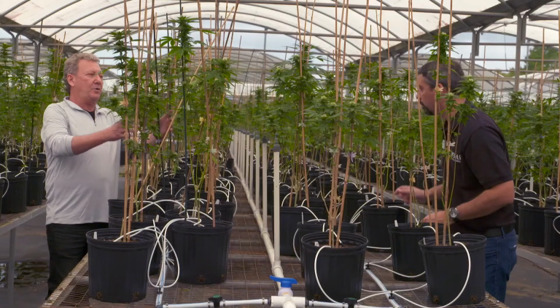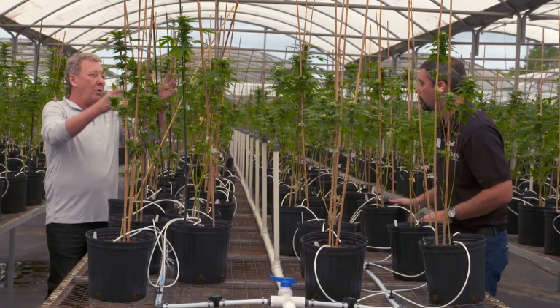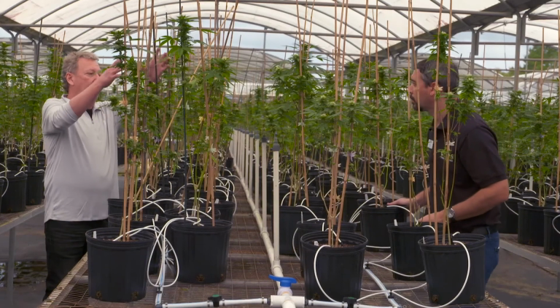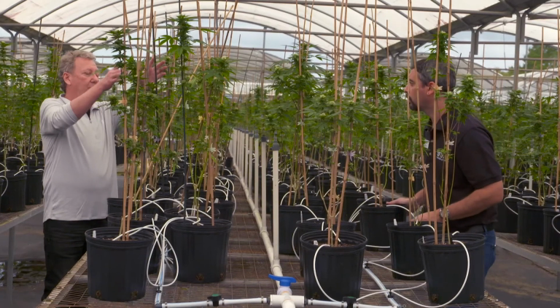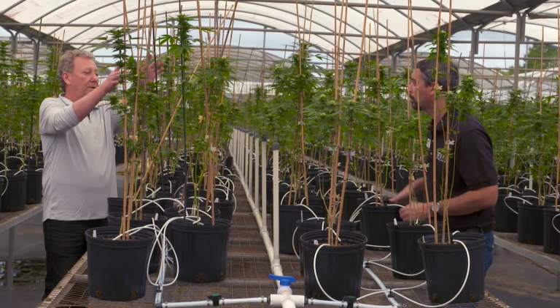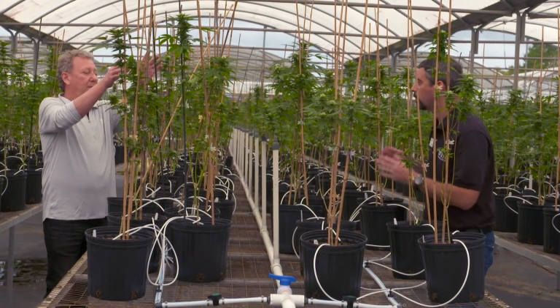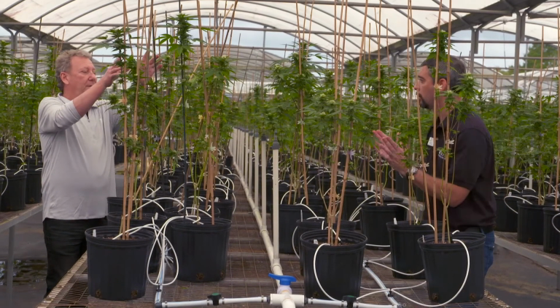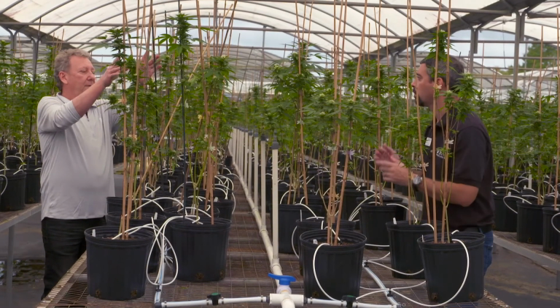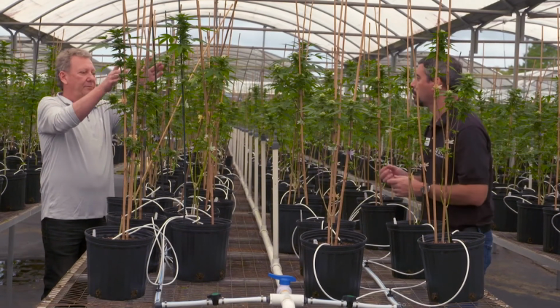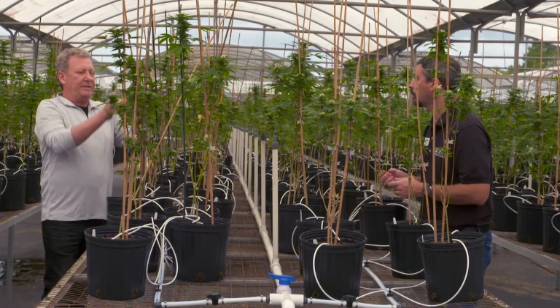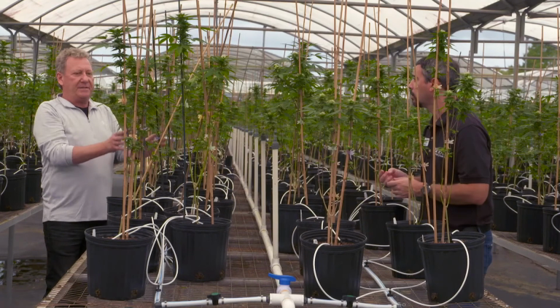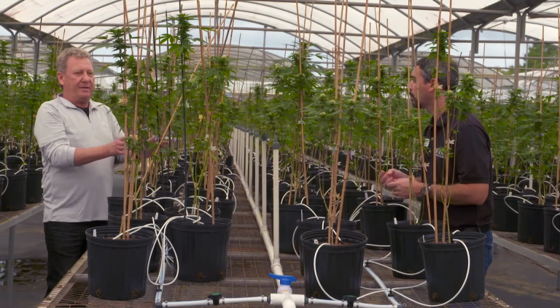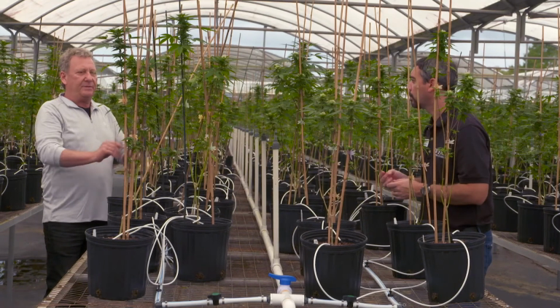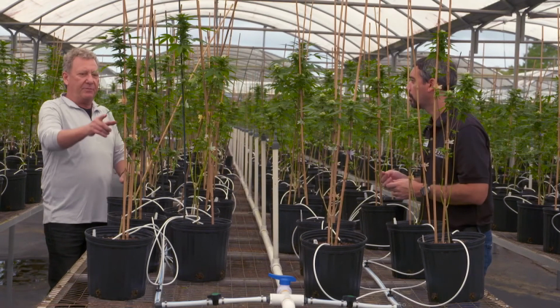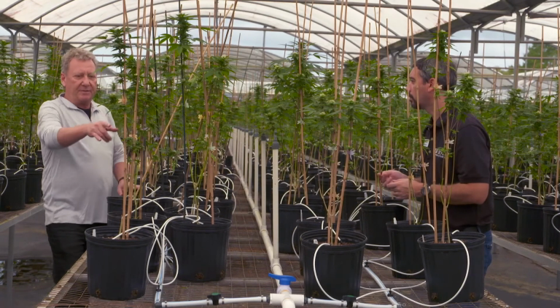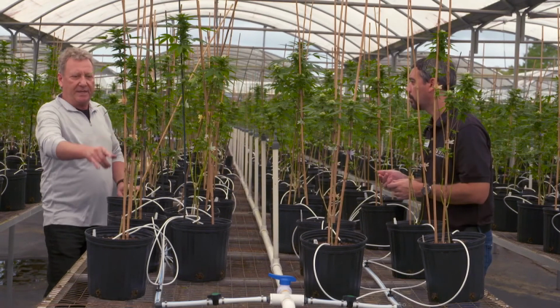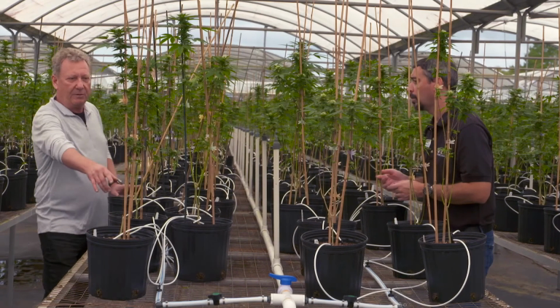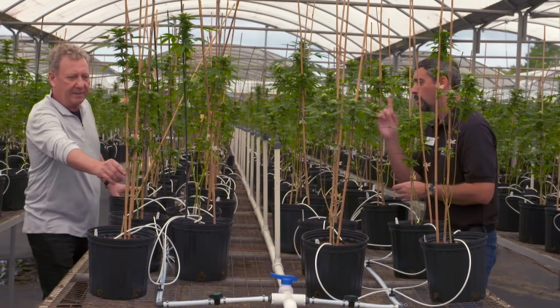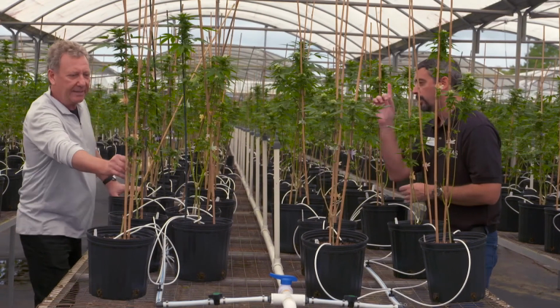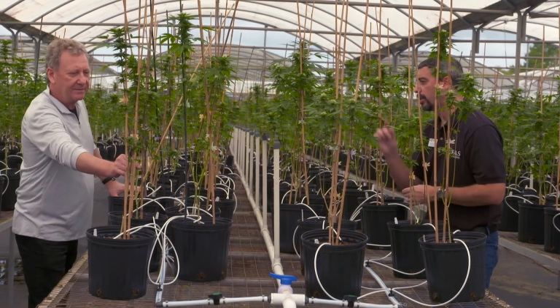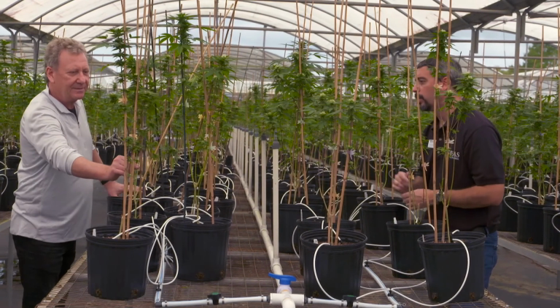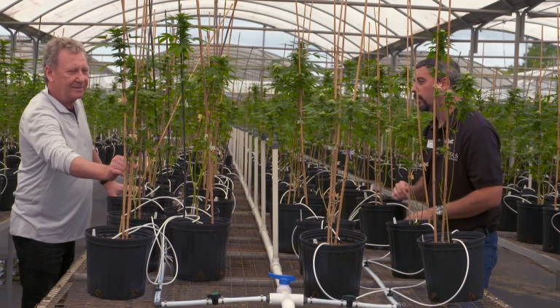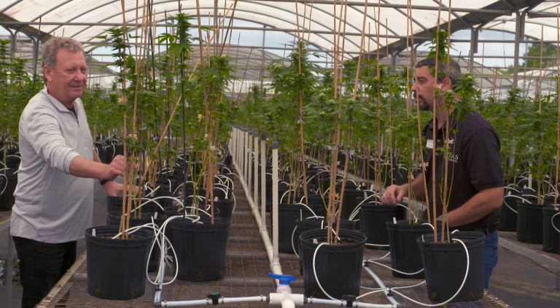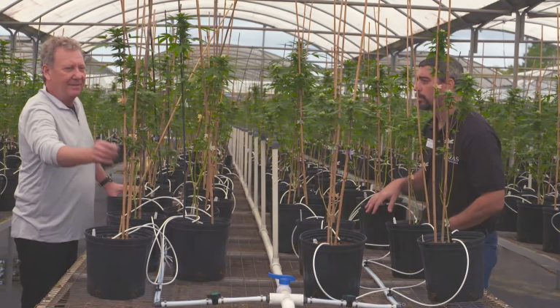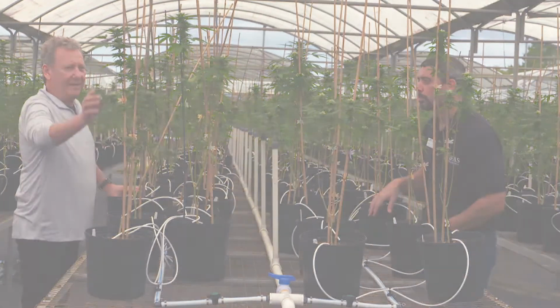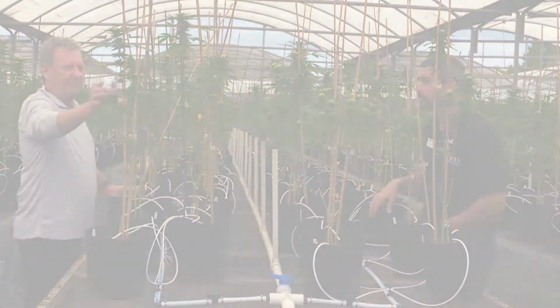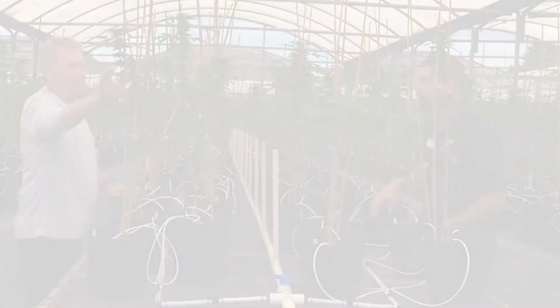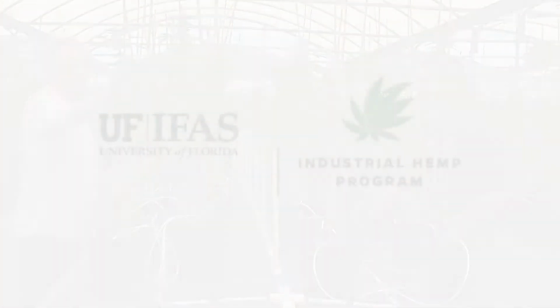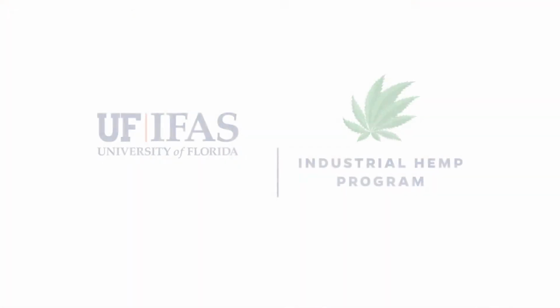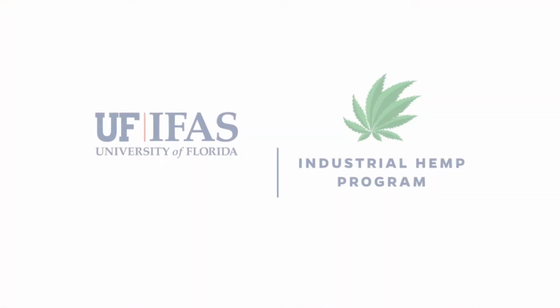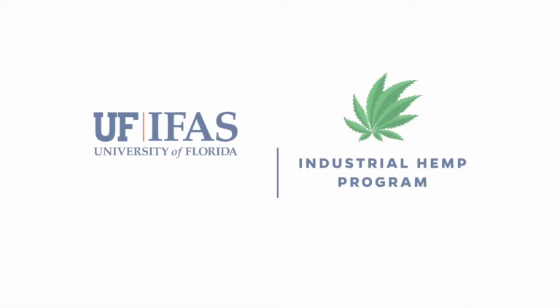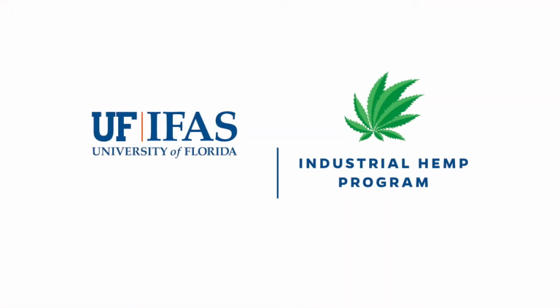UF-IFAS and Roosevelt Farms look forward to working with producers to help get this new industry growing.